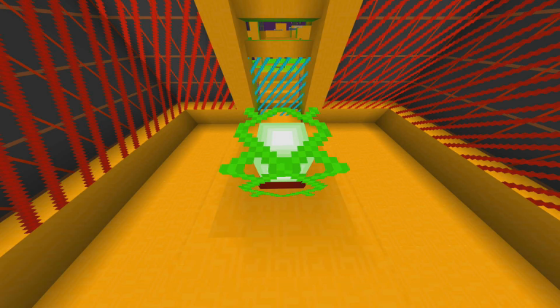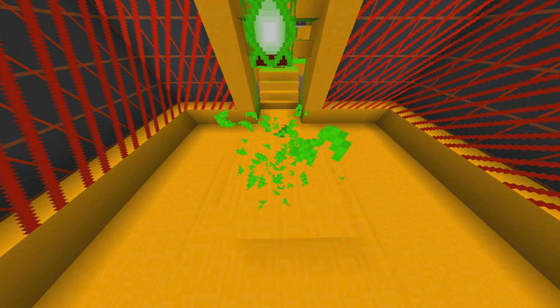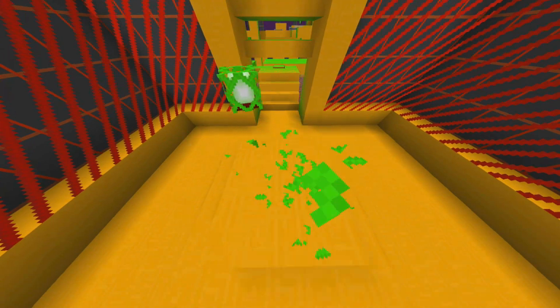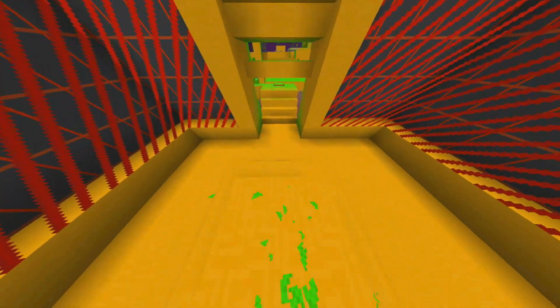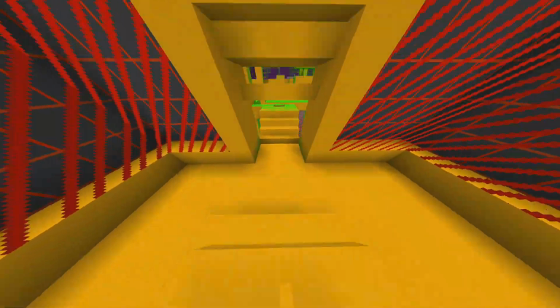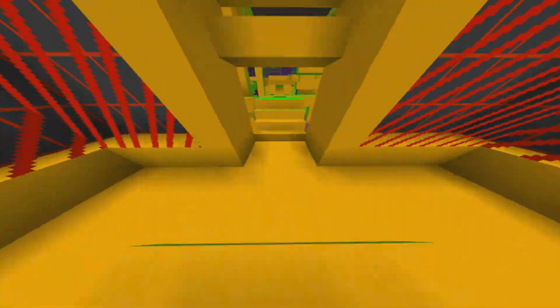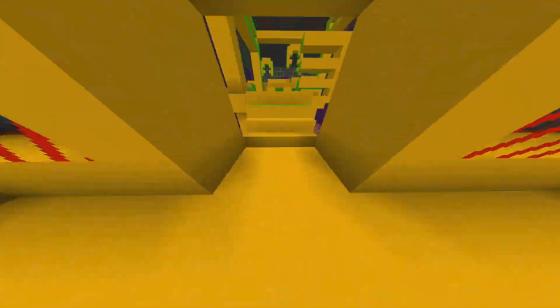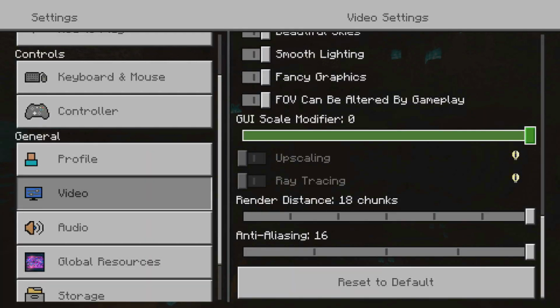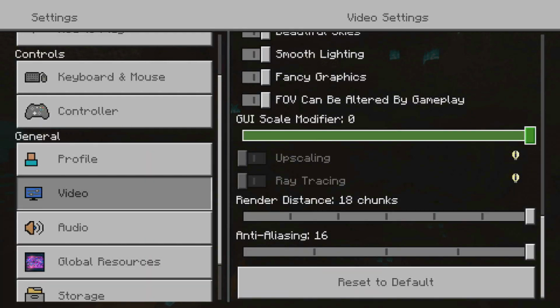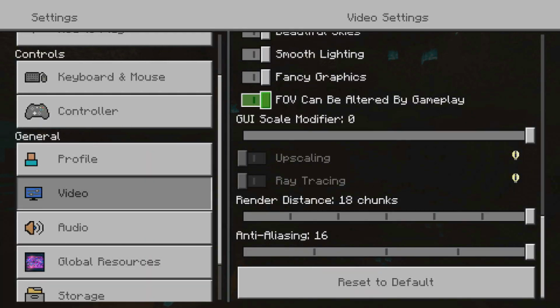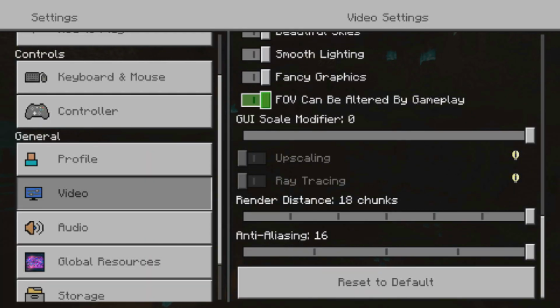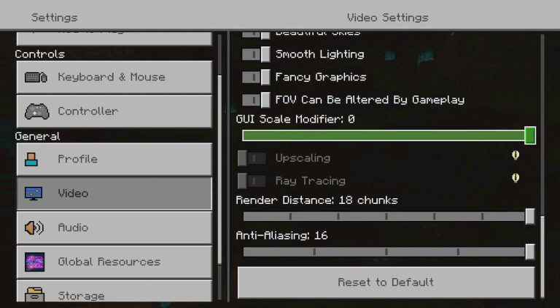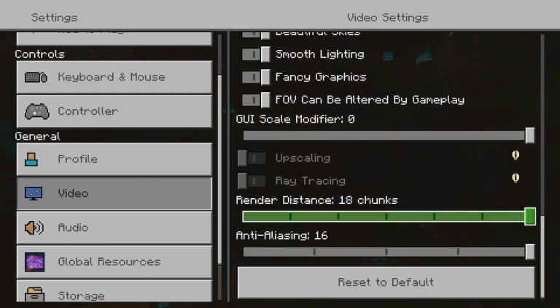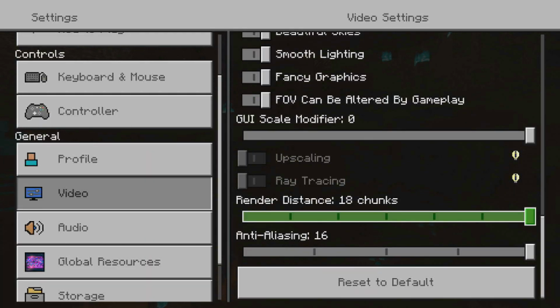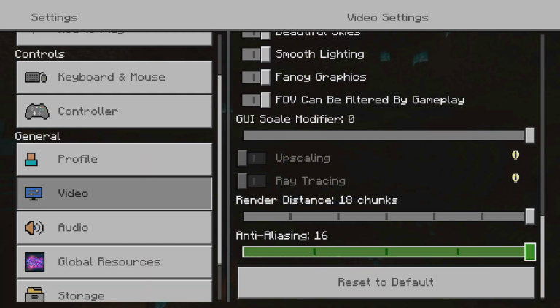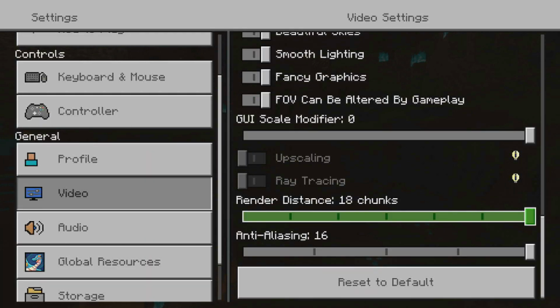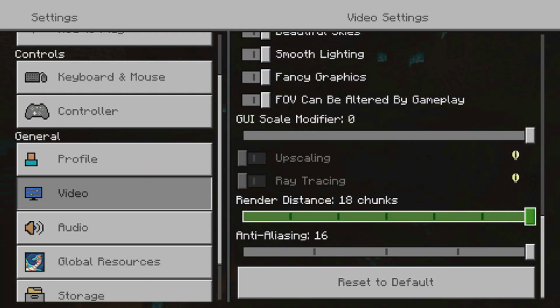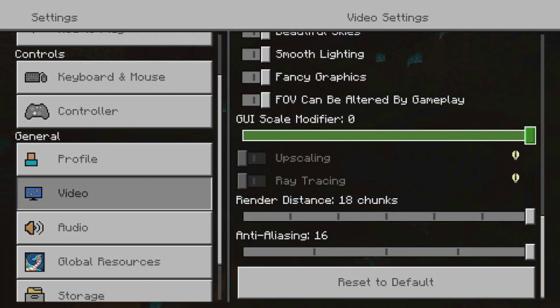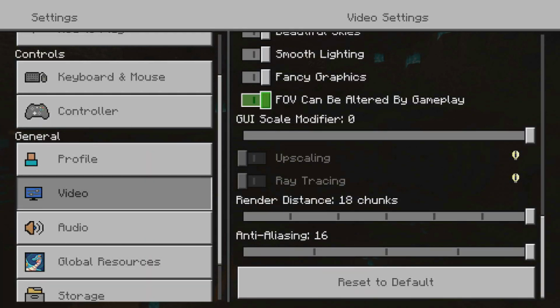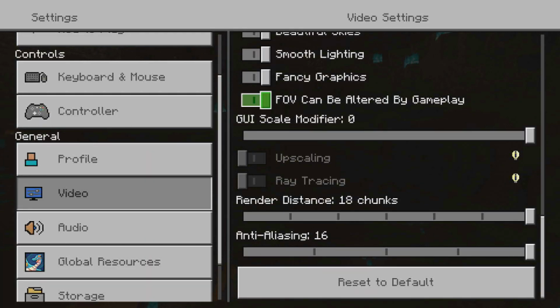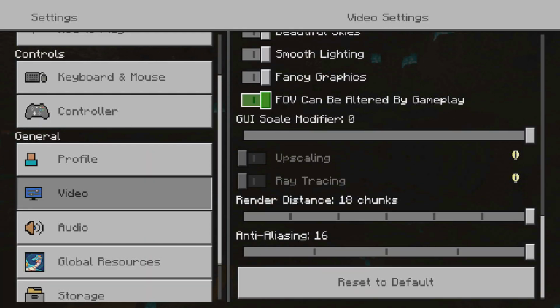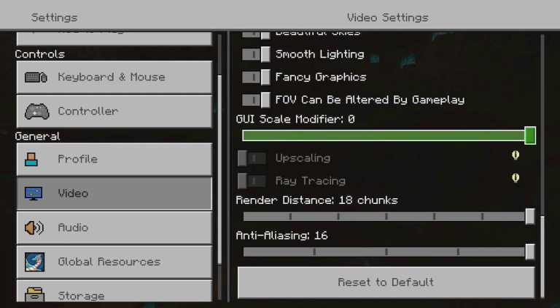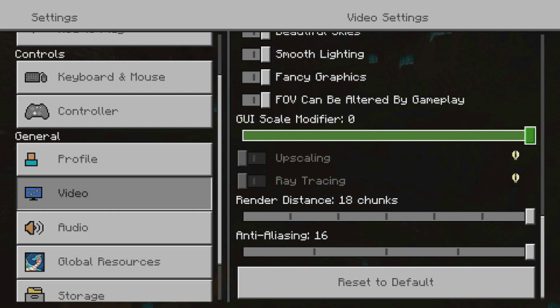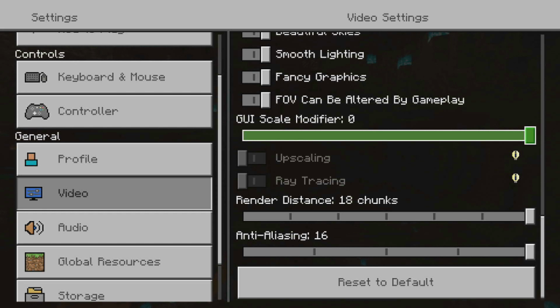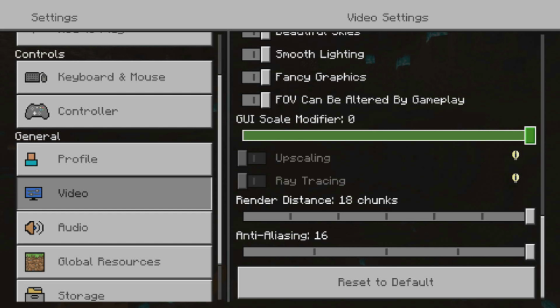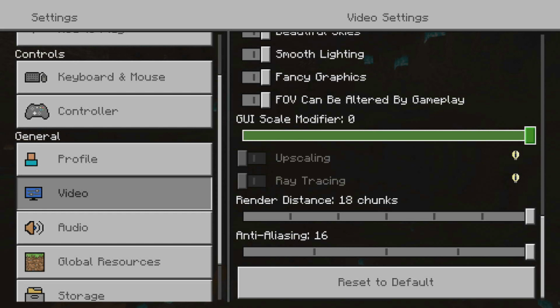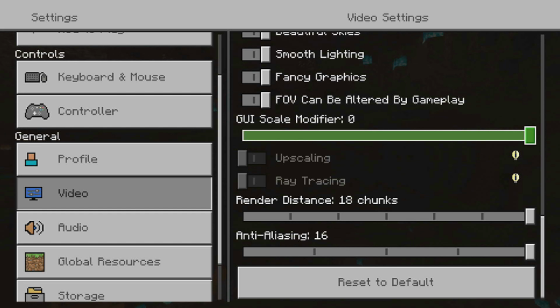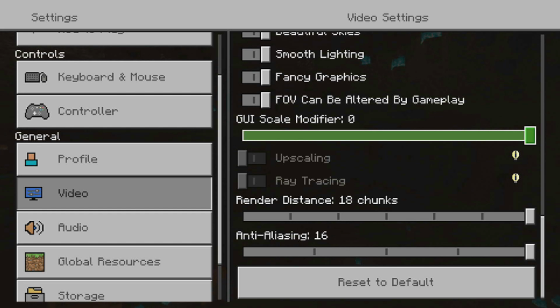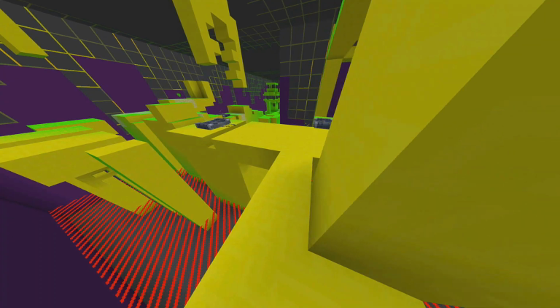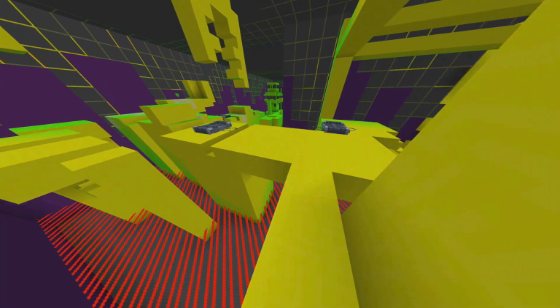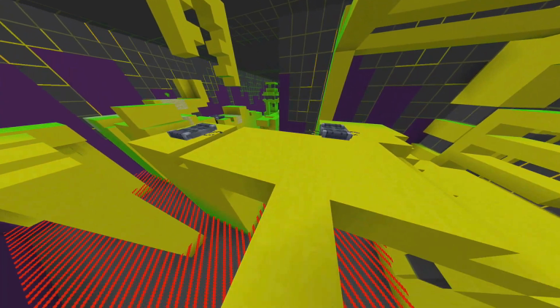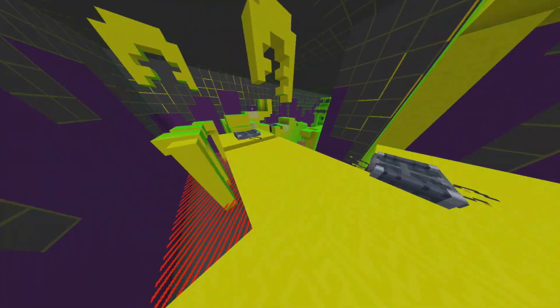You've probably seen this option in Minecraft settings — ray tracing. You can't turn it on. Why? Let's get into it.